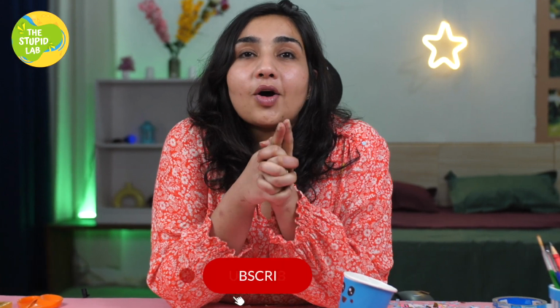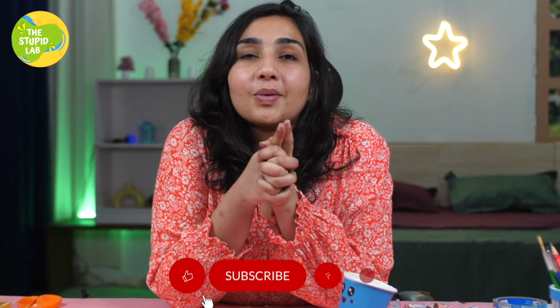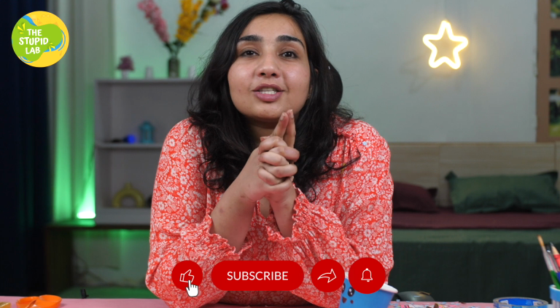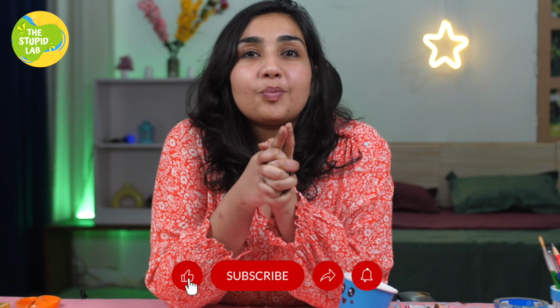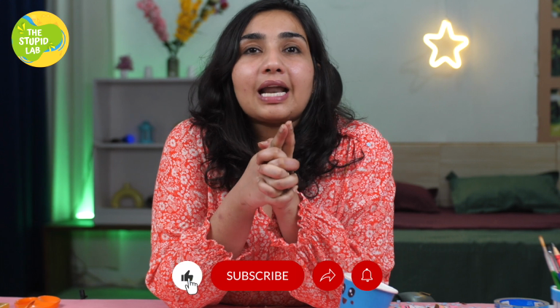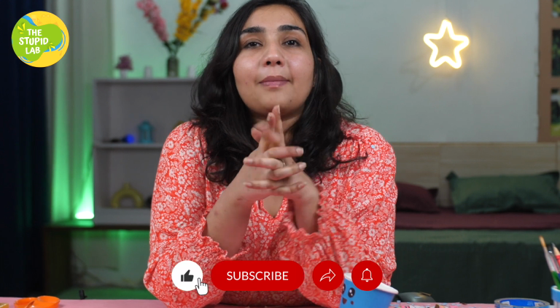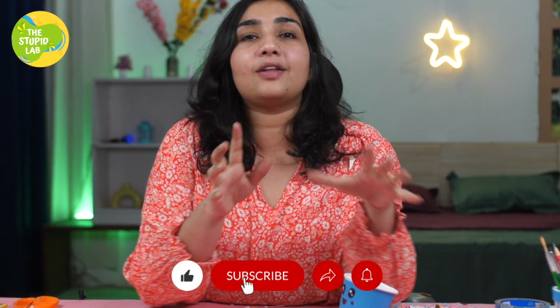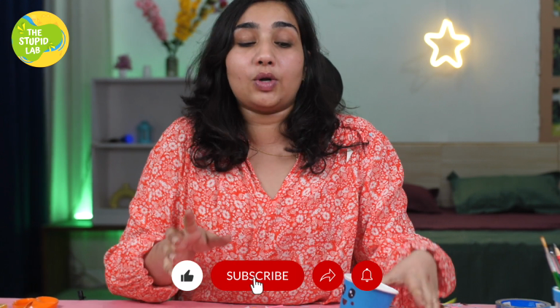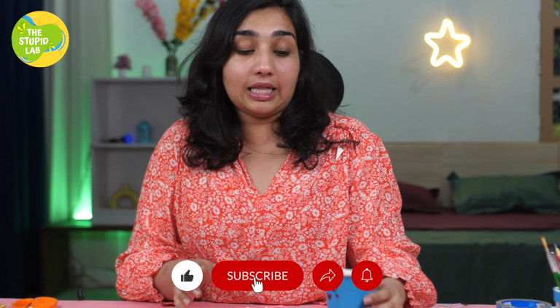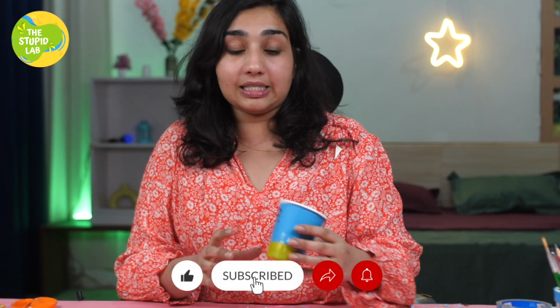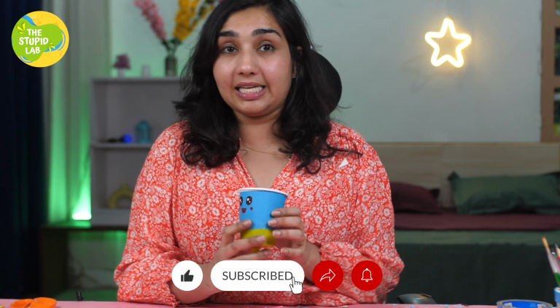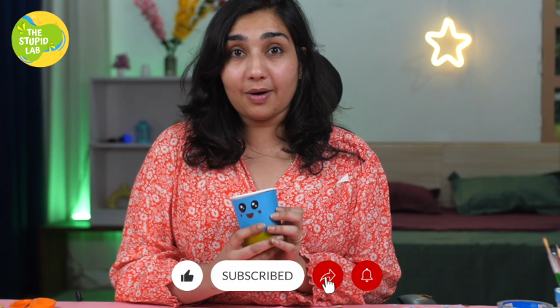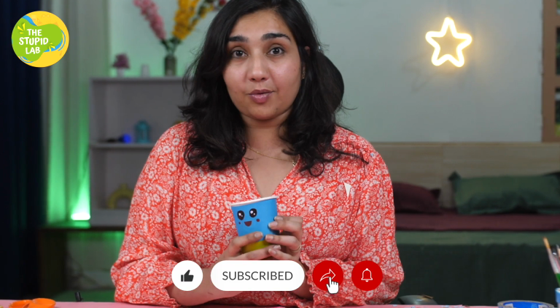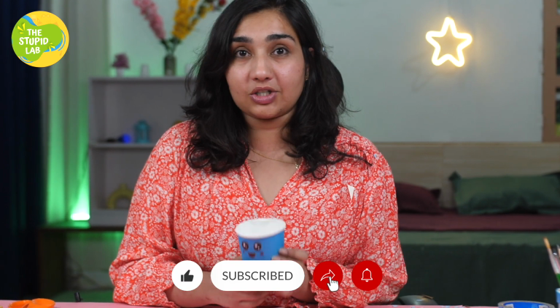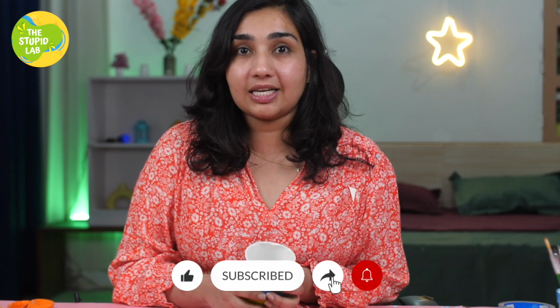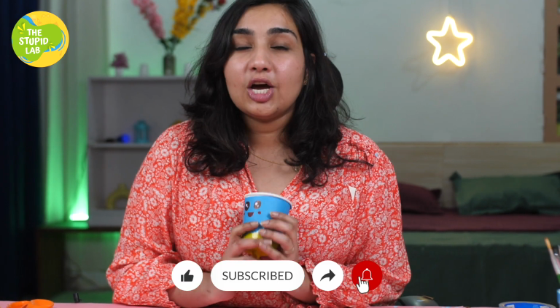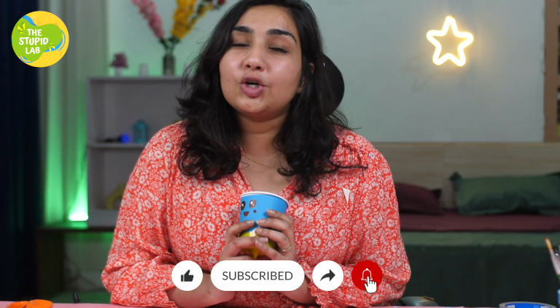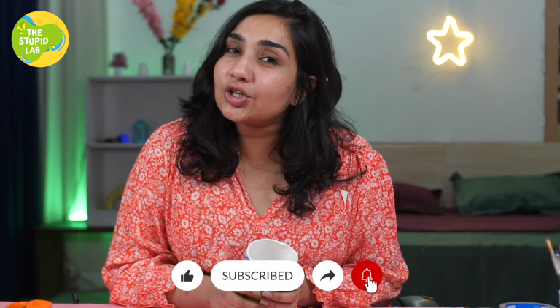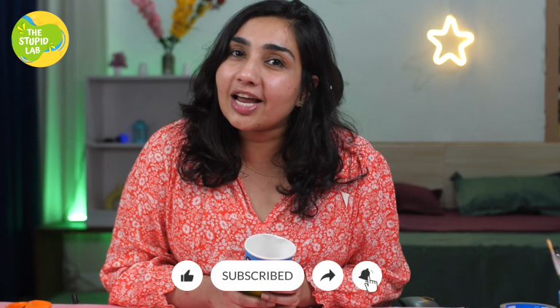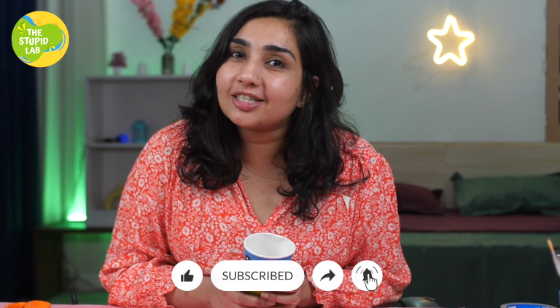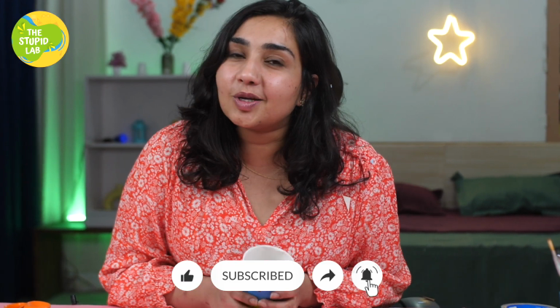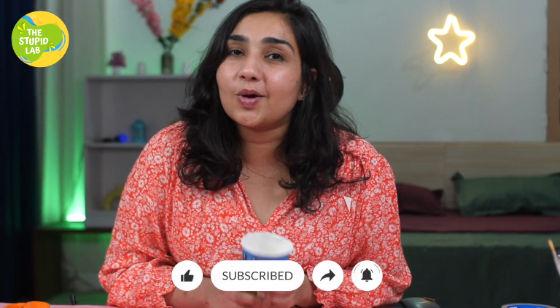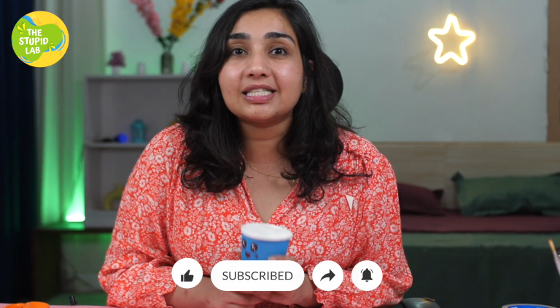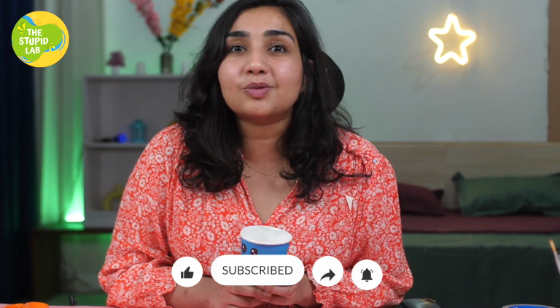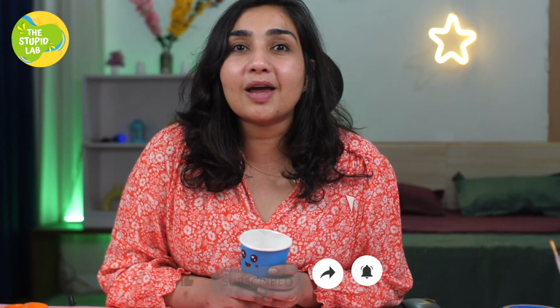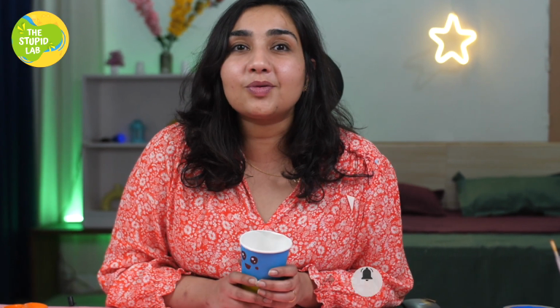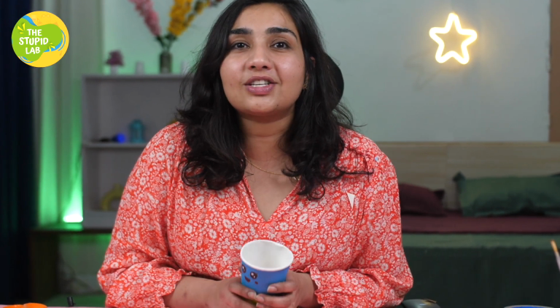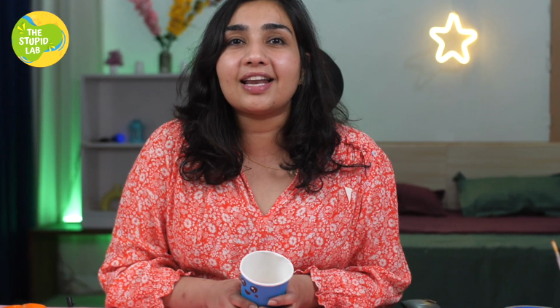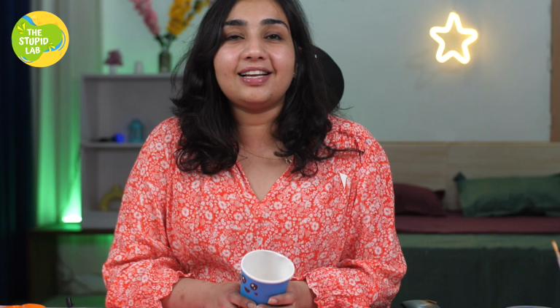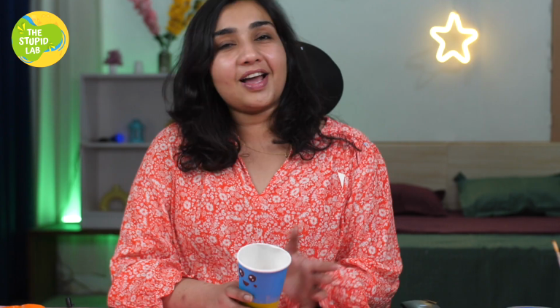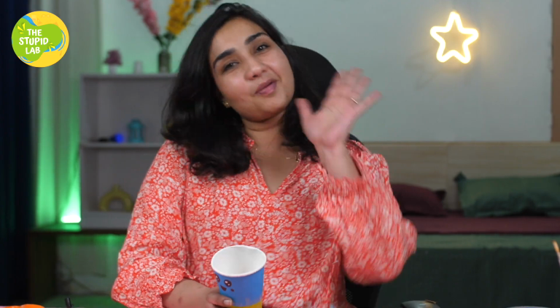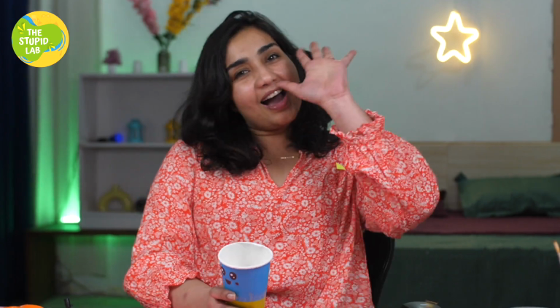If you like this DIY project, do share this video and subscribe to our channel. Okay, bye!